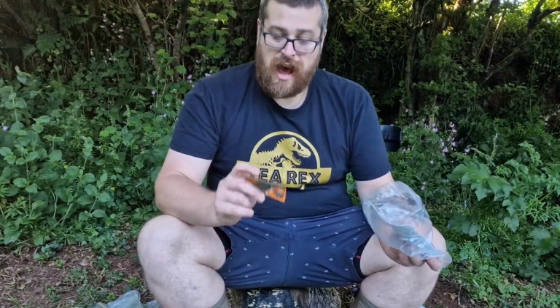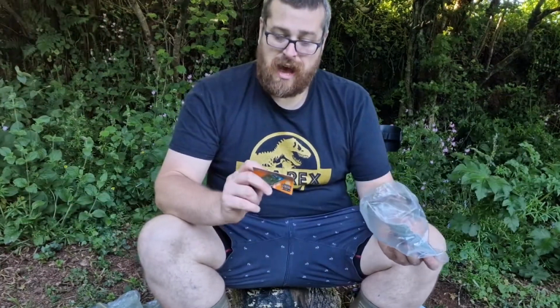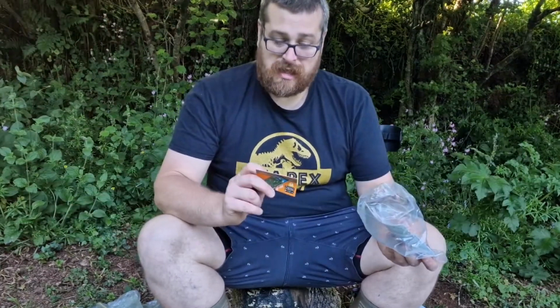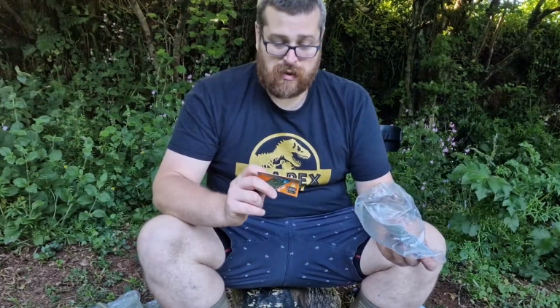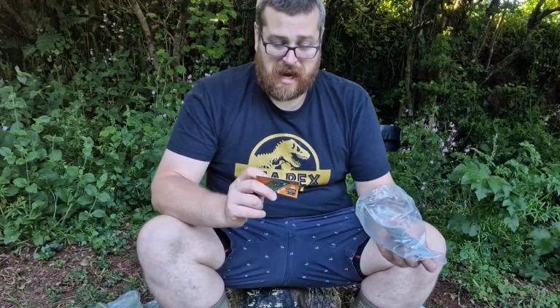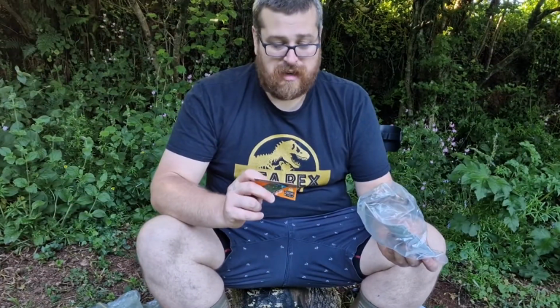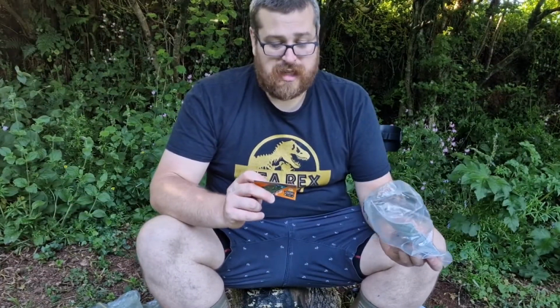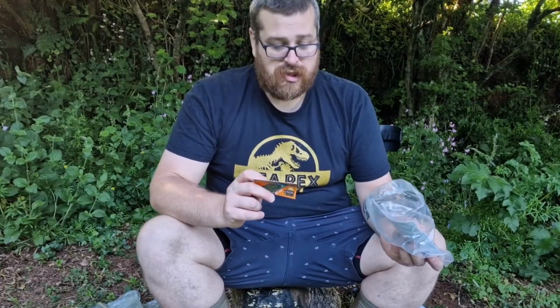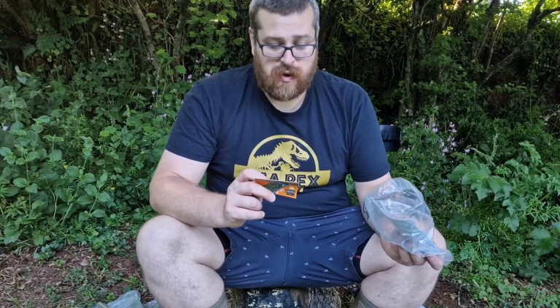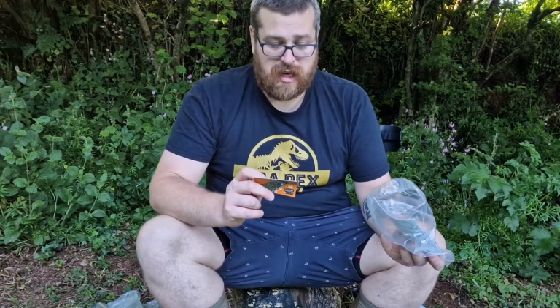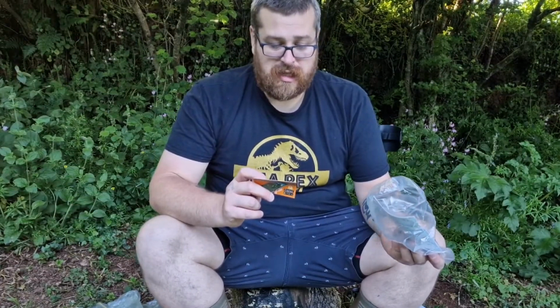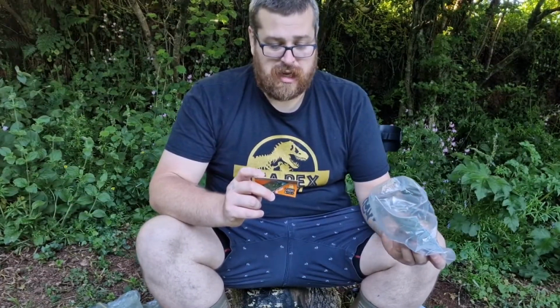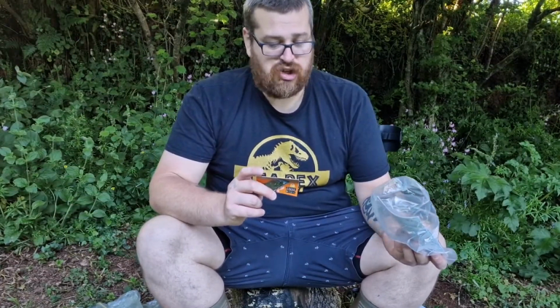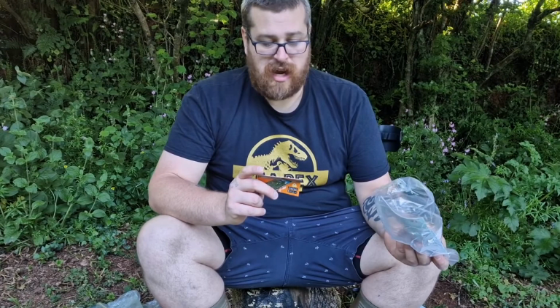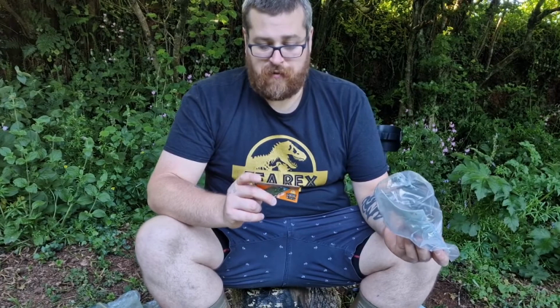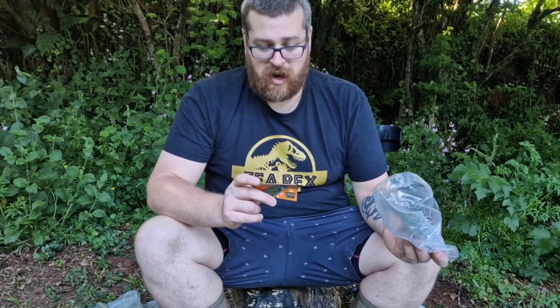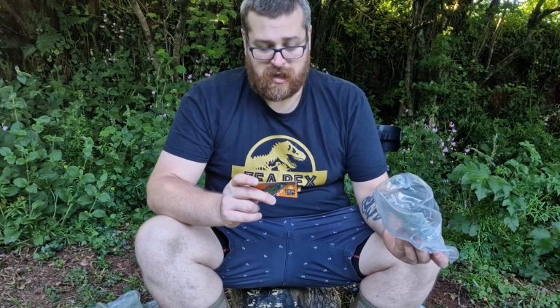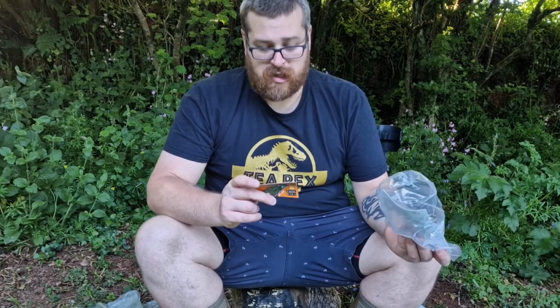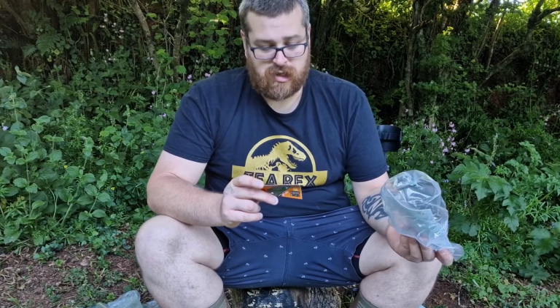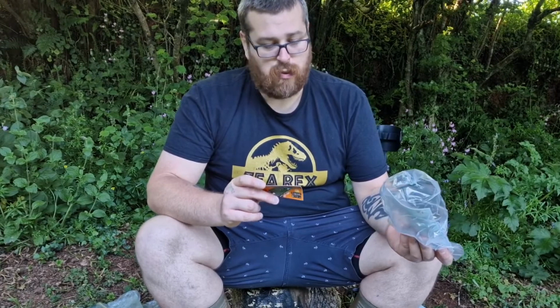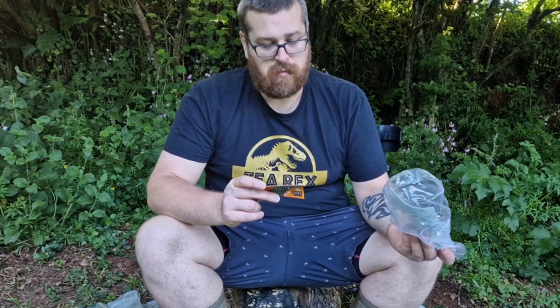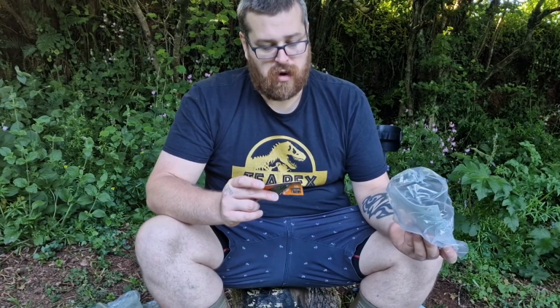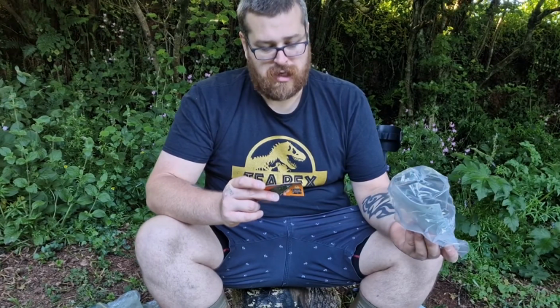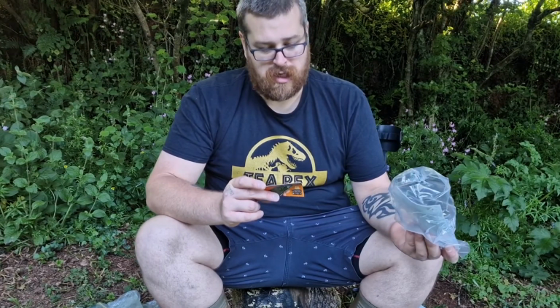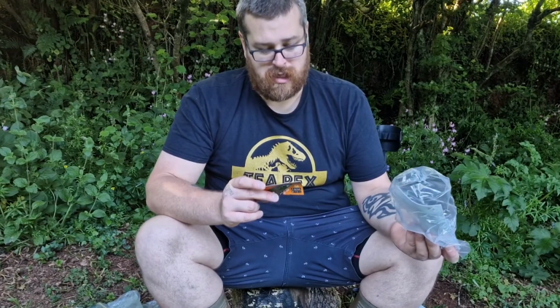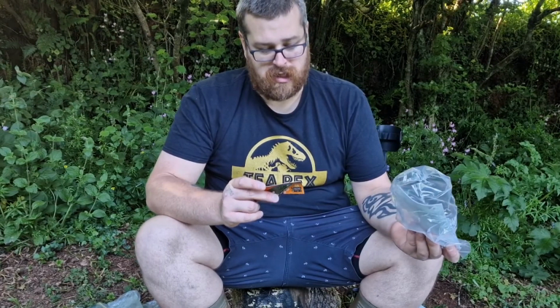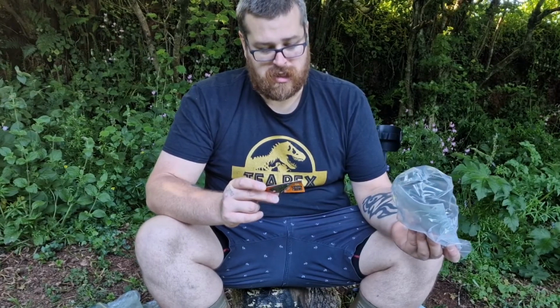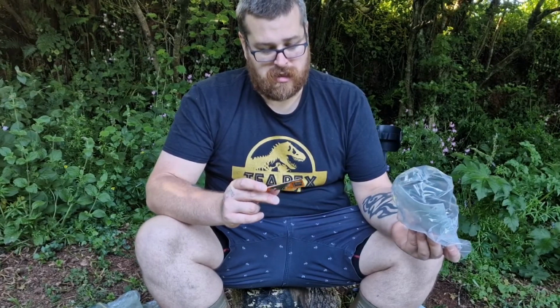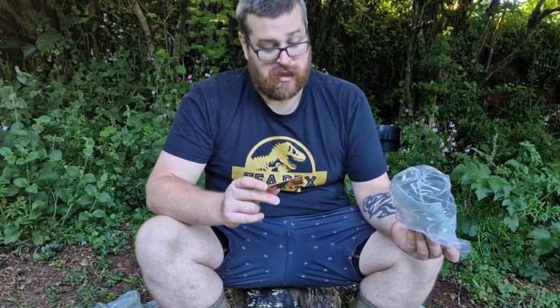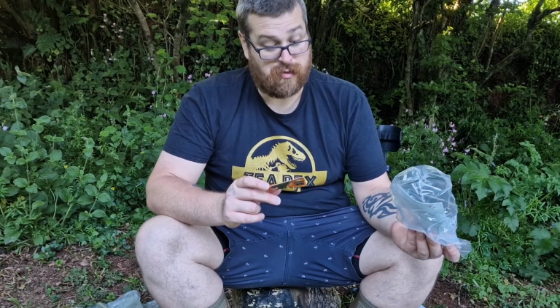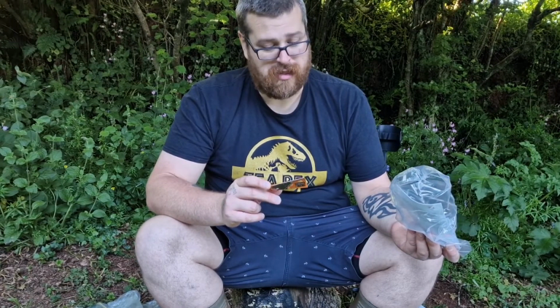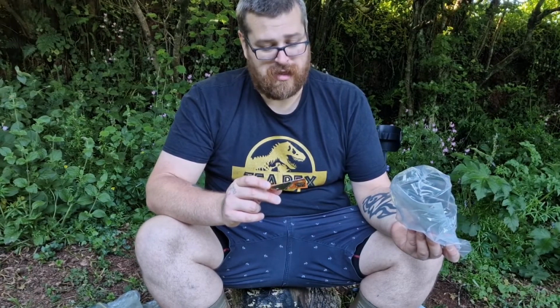On the back here it says 'join us and share finds to win prizes.' So that's always nice.